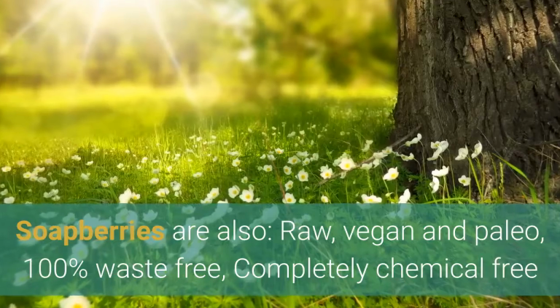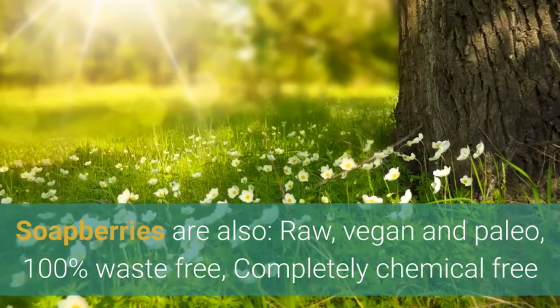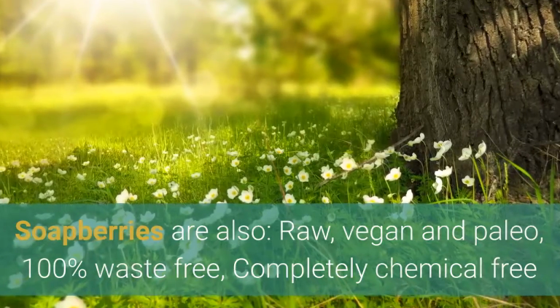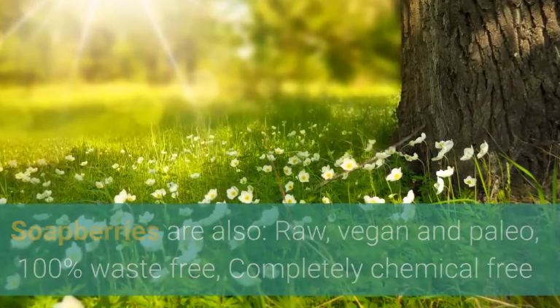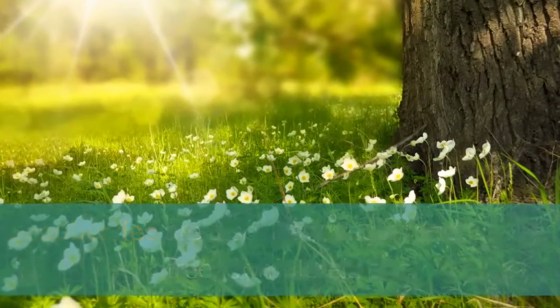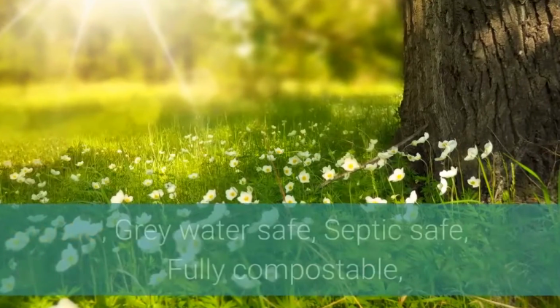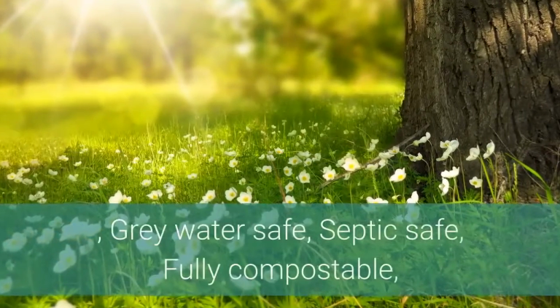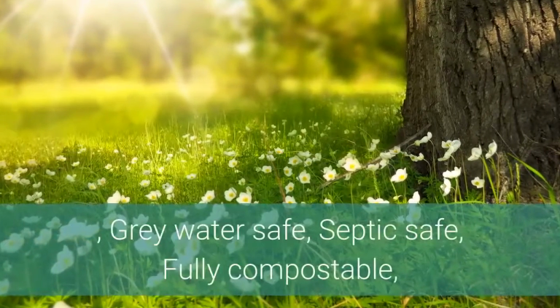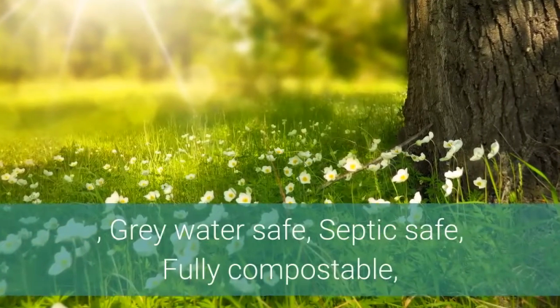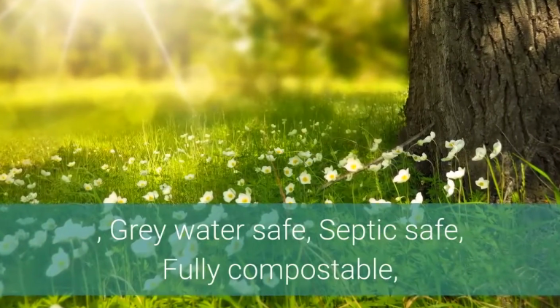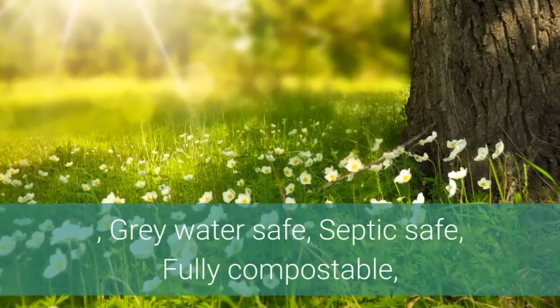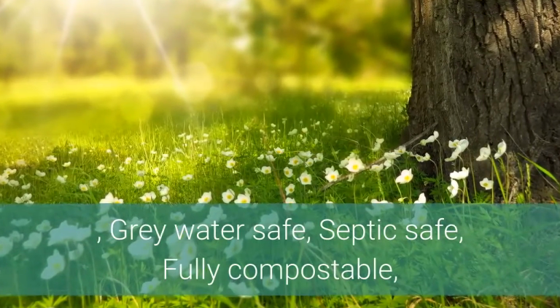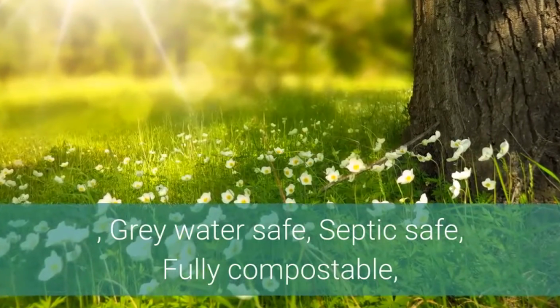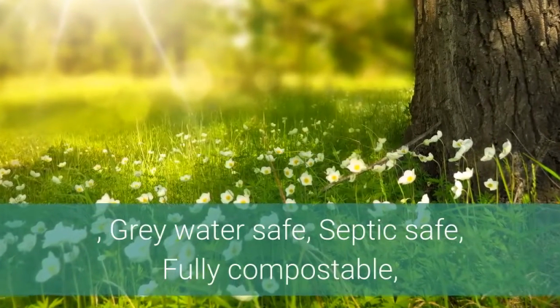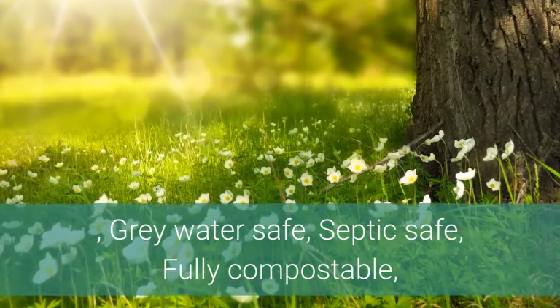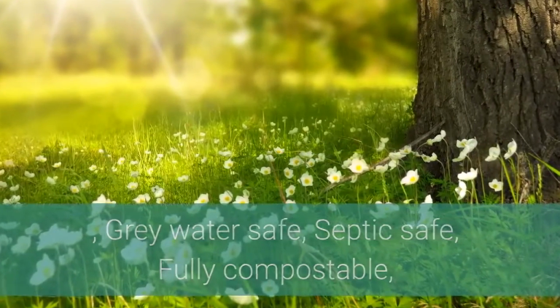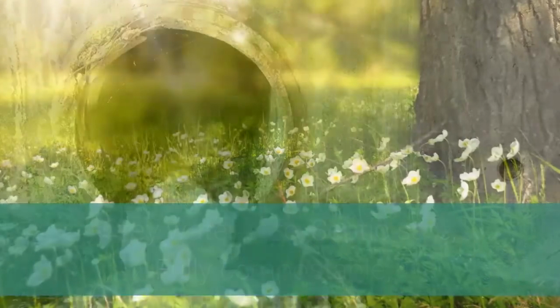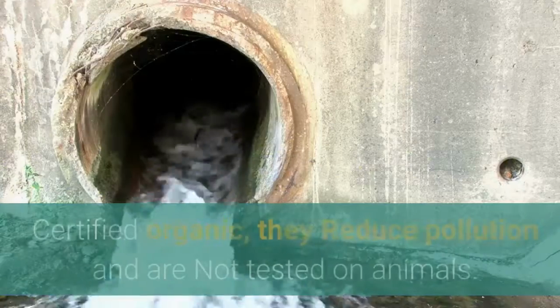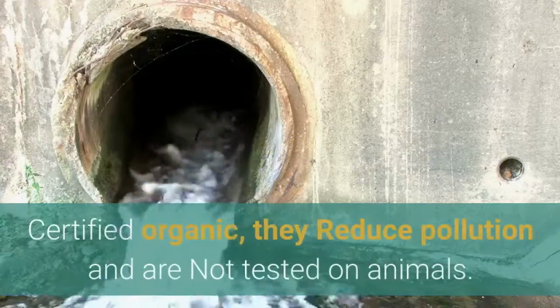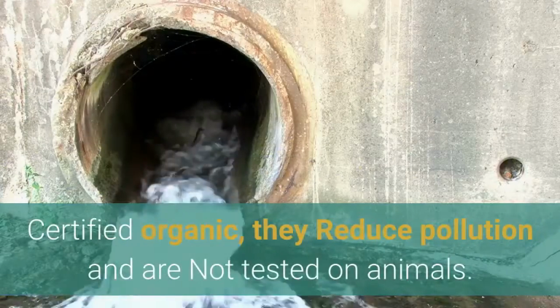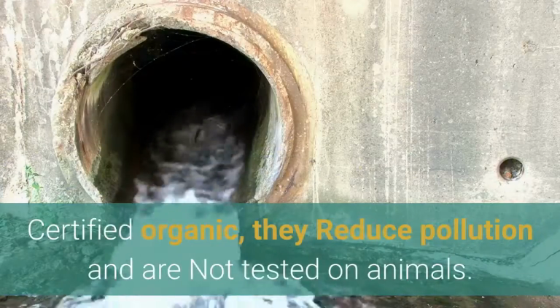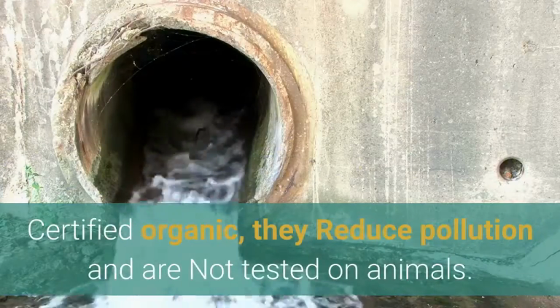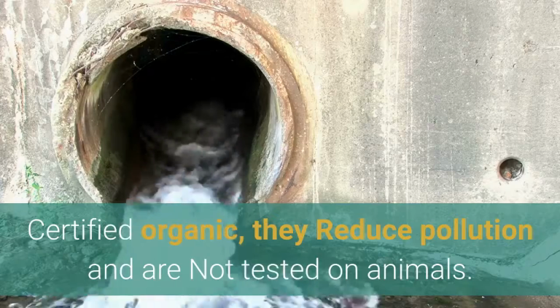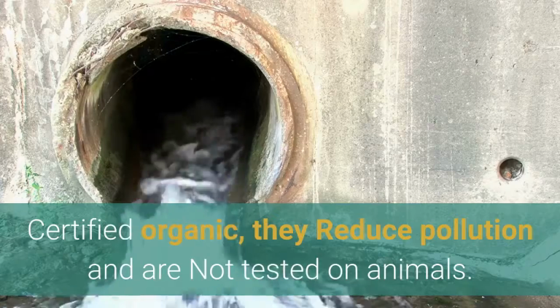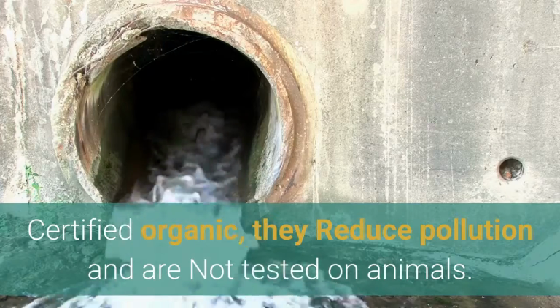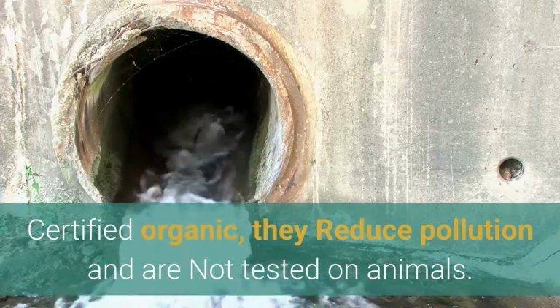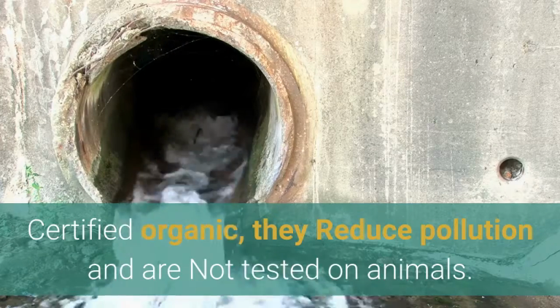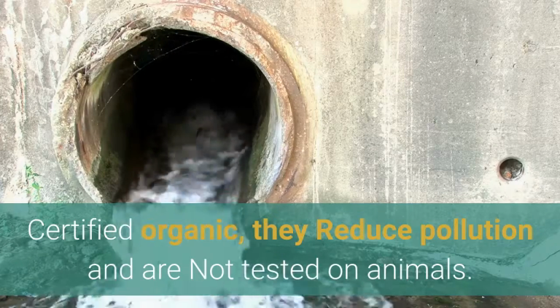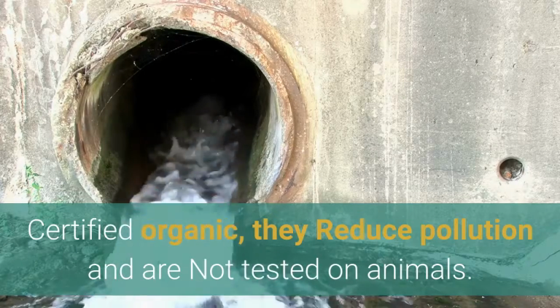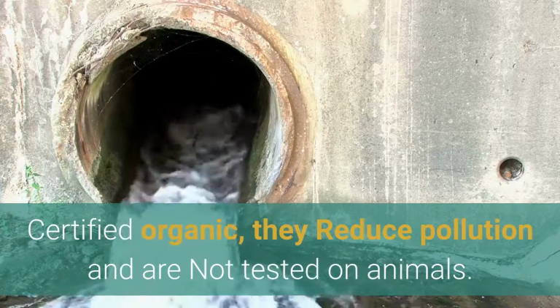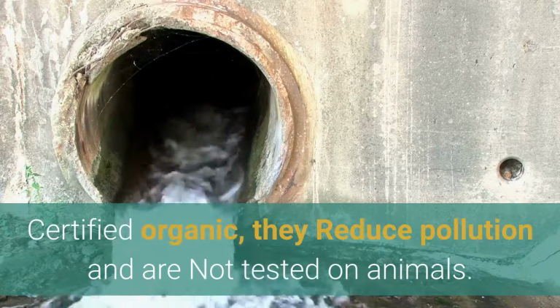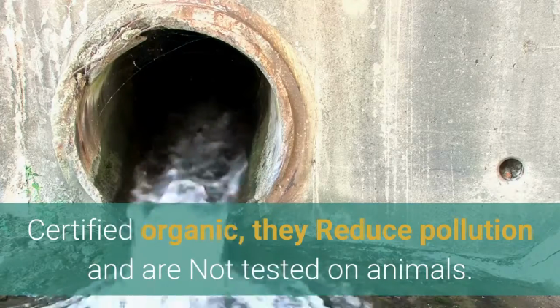Soap berries are 100% waste-free, completely chemical-free, grey water-safe, septic-safe, fully compostable, certified organic; they reduce pollution and are not tested on animals.